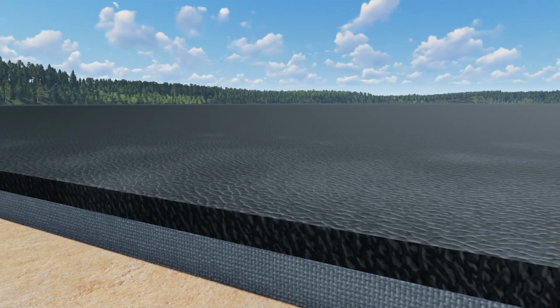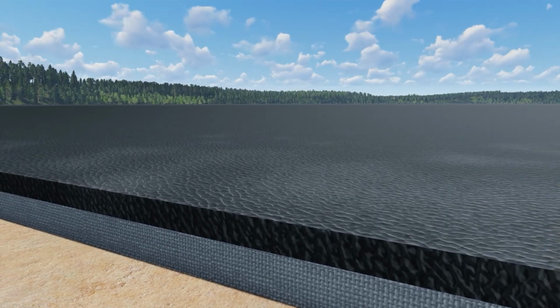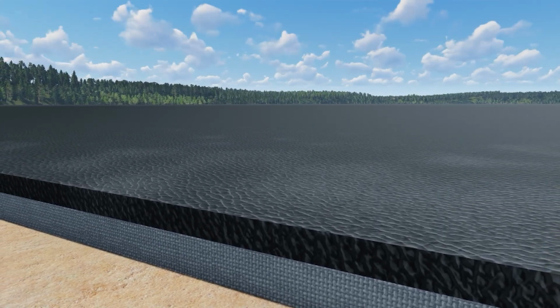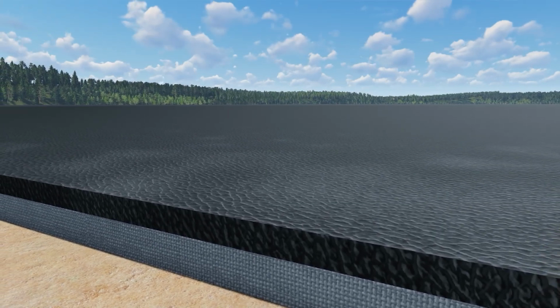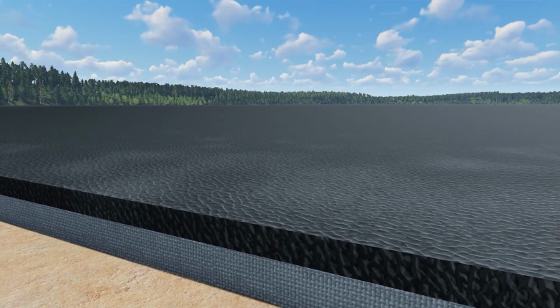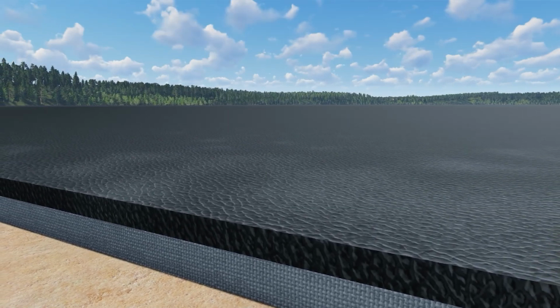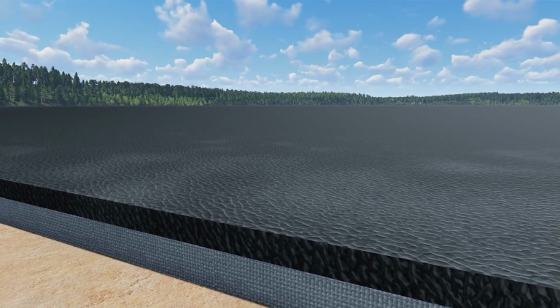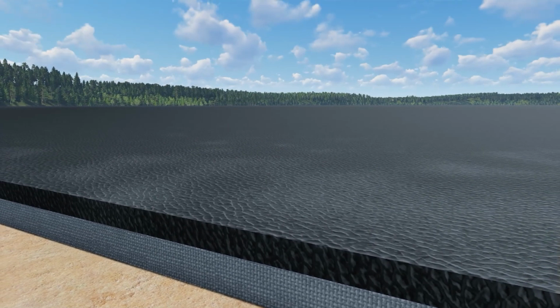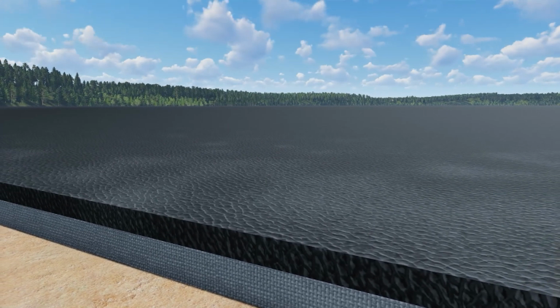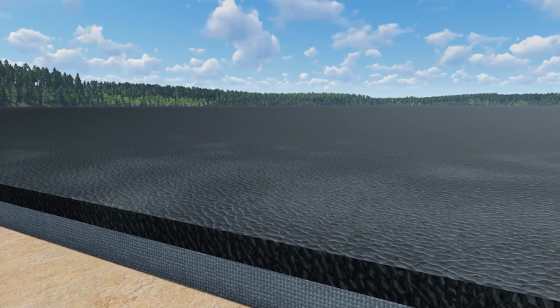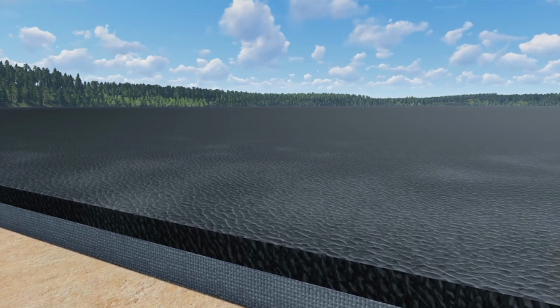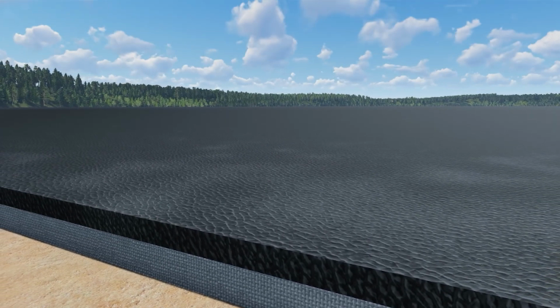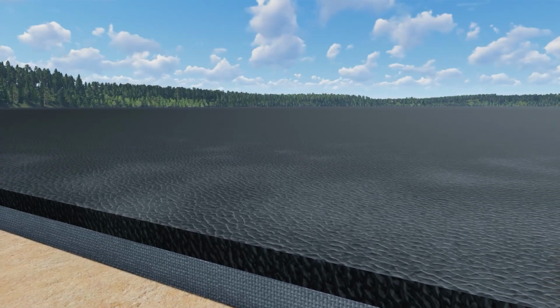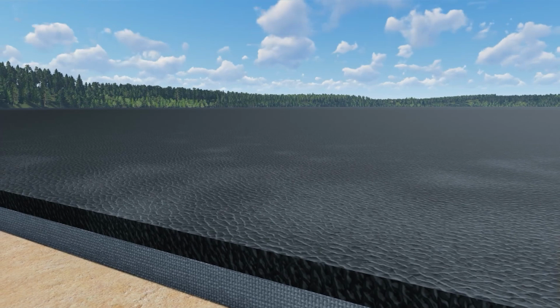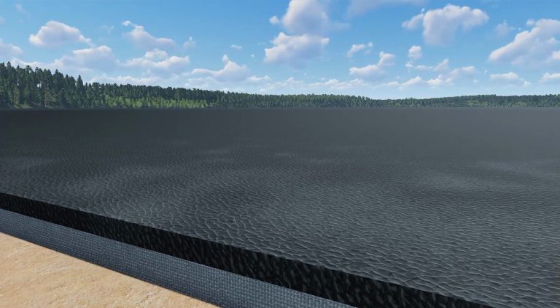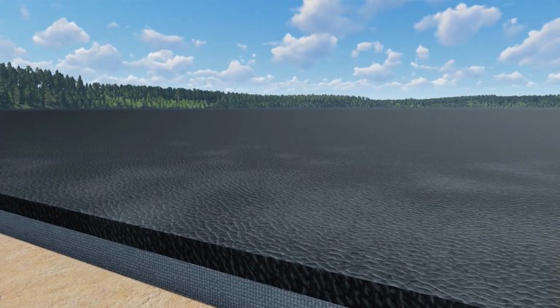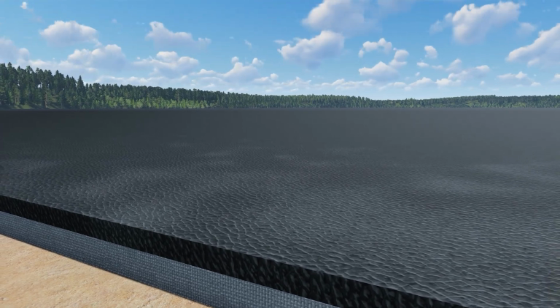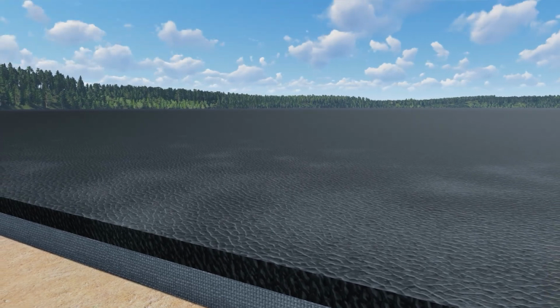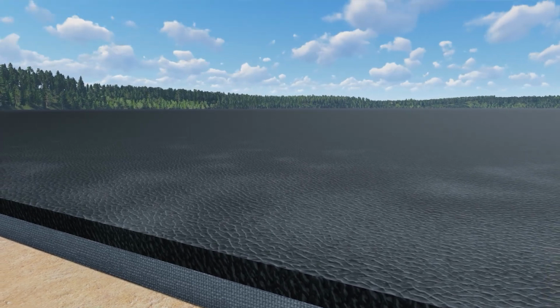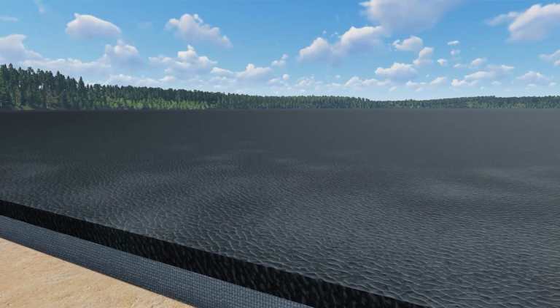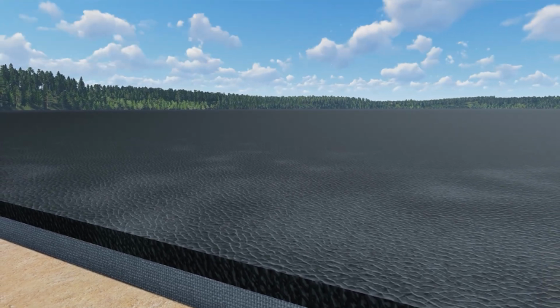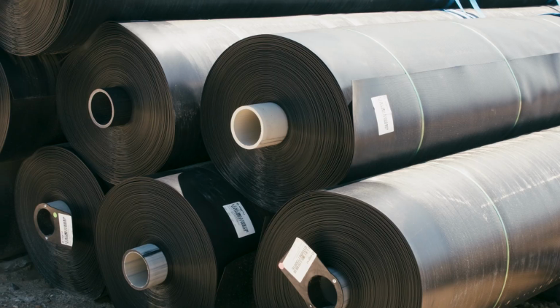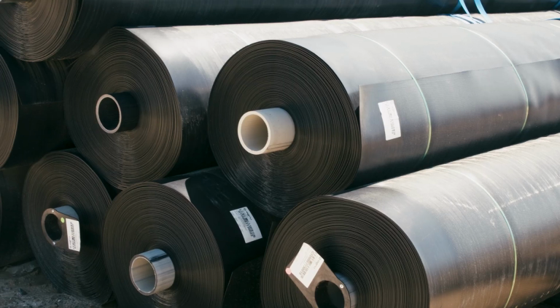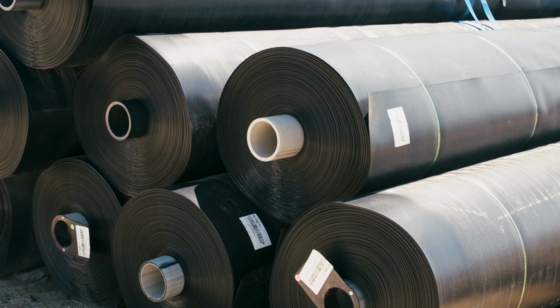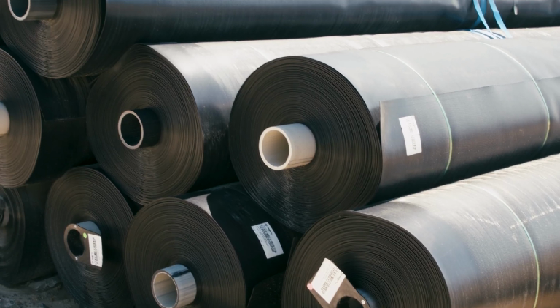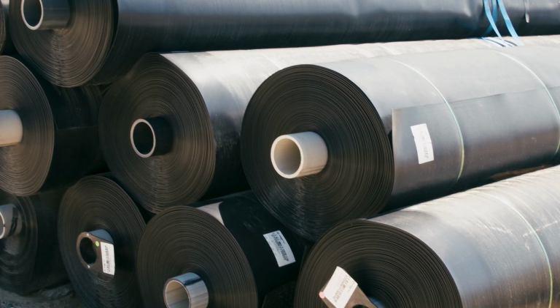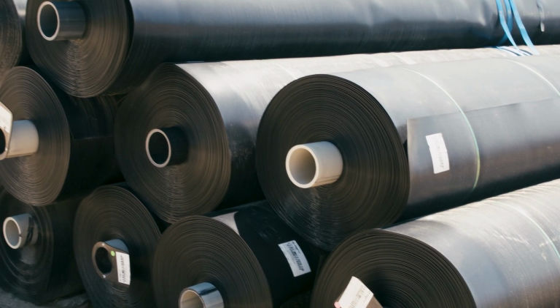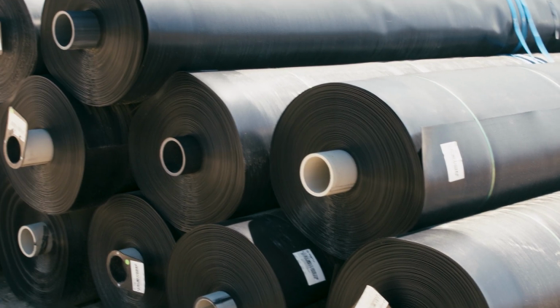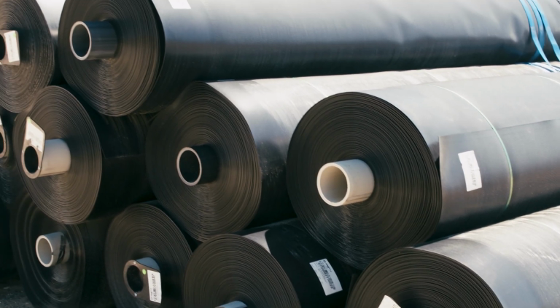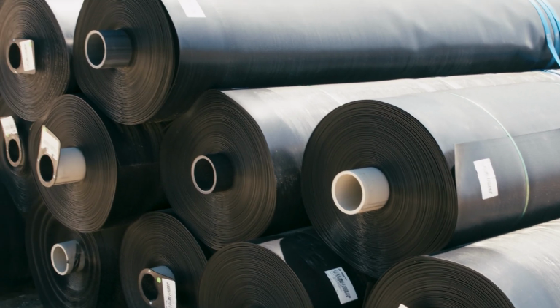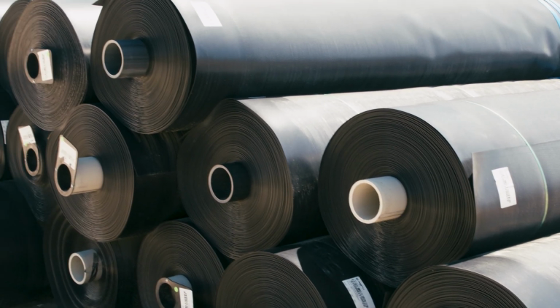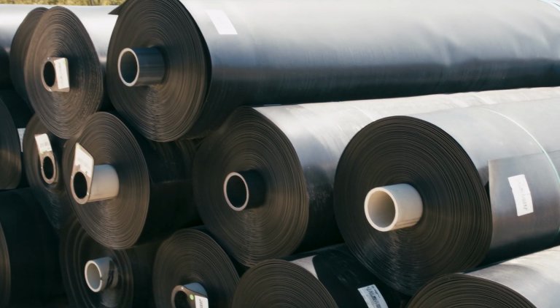Above the clay liner is a thick plastic liner constructed of a special plastic called high-density polyethylene, or HDPE for short. This first layer of plastic is called the secondary liner.